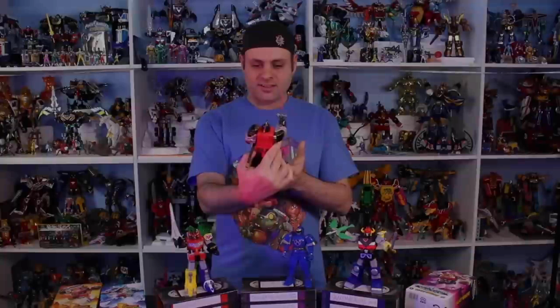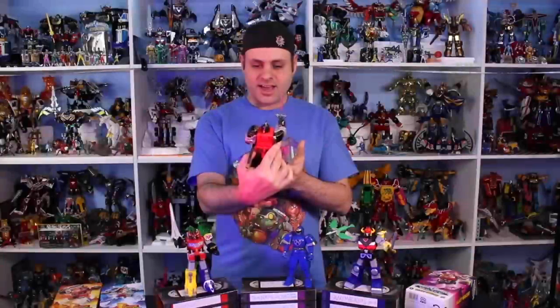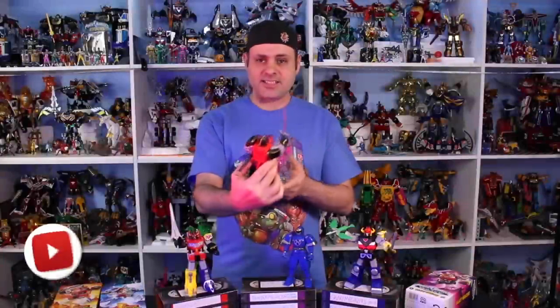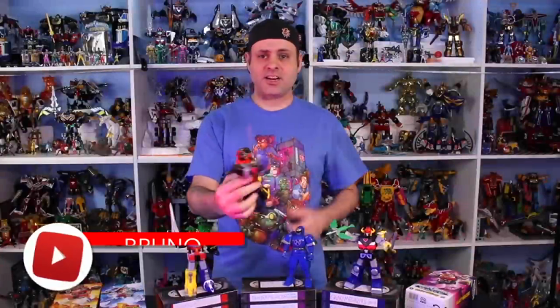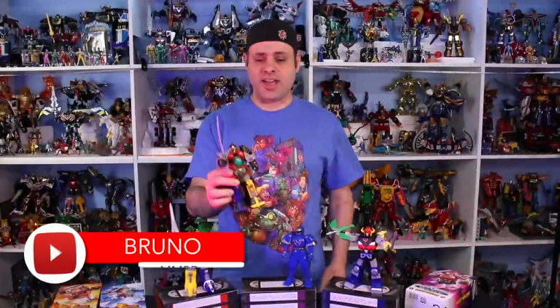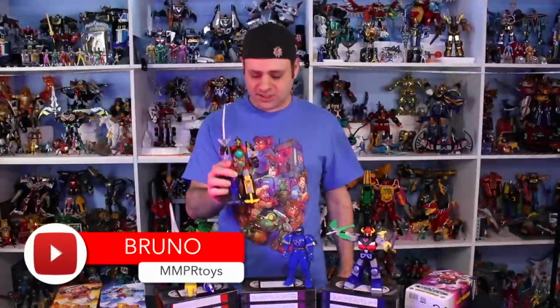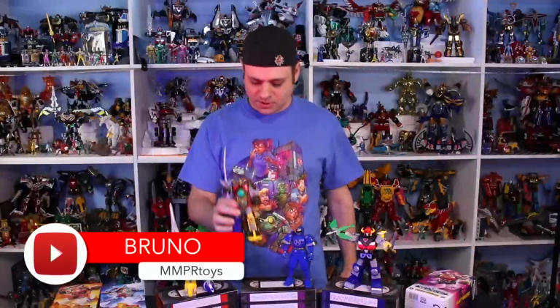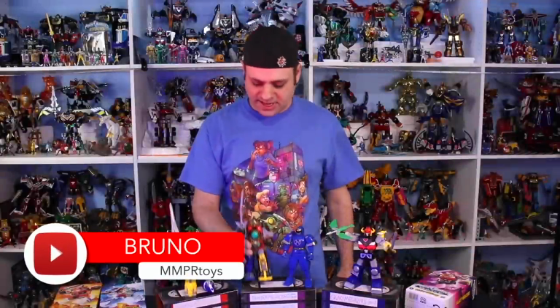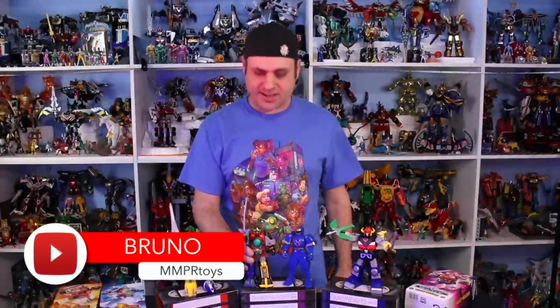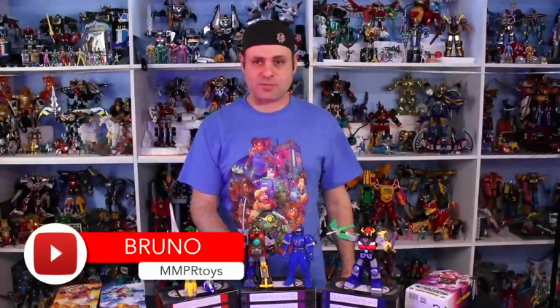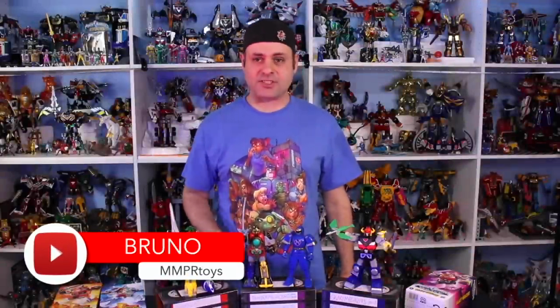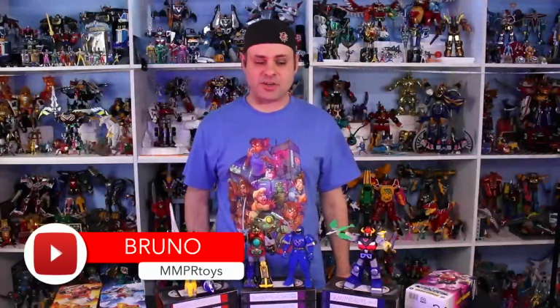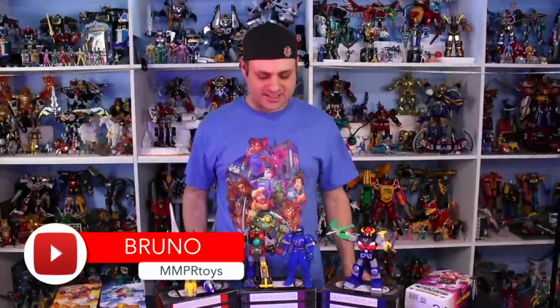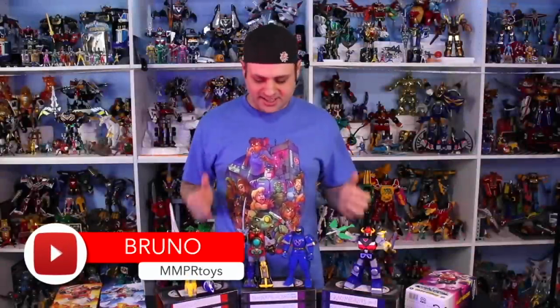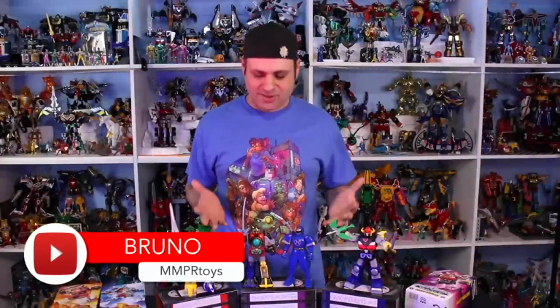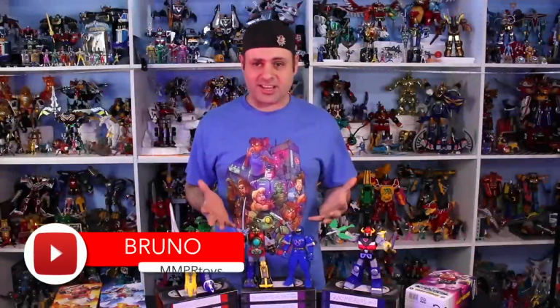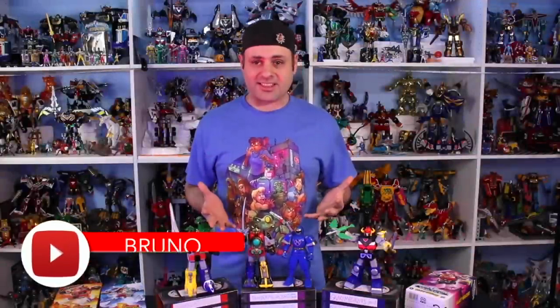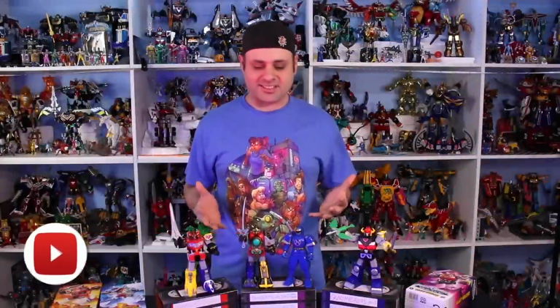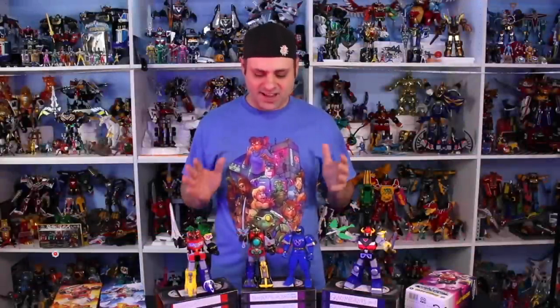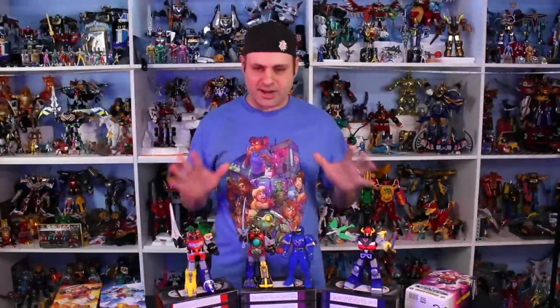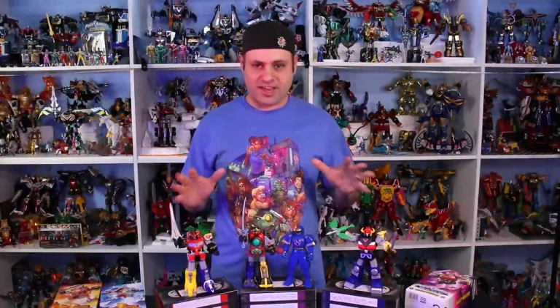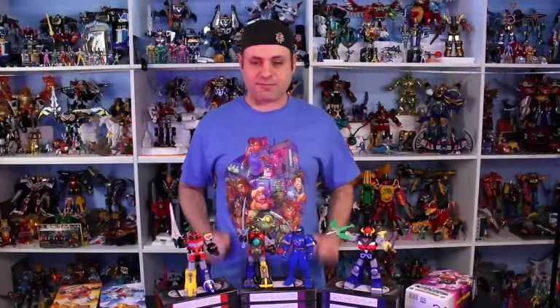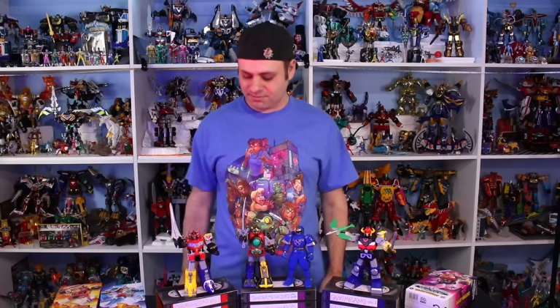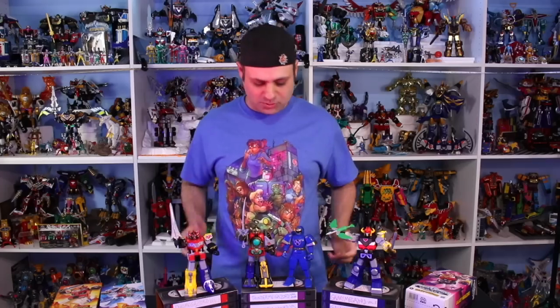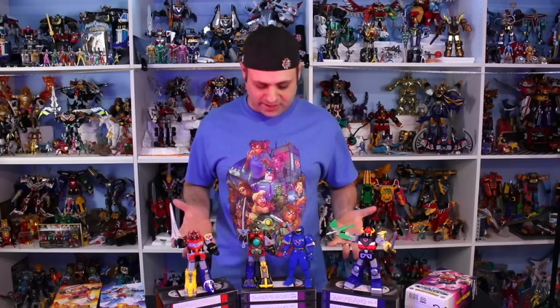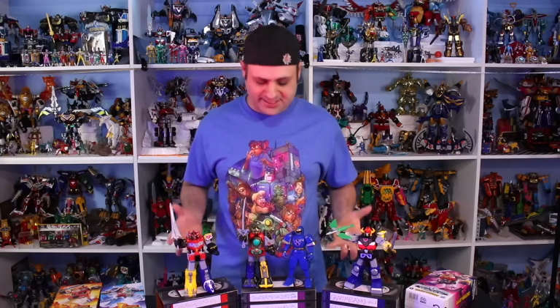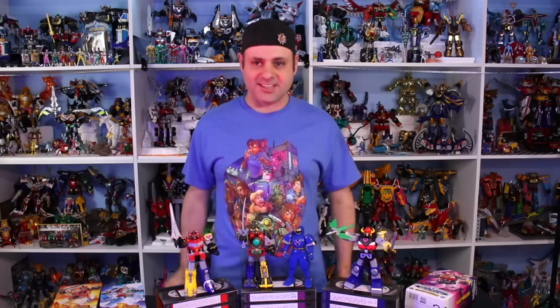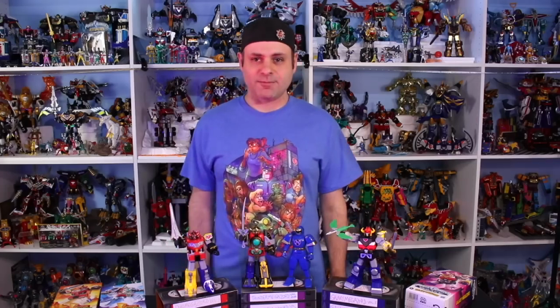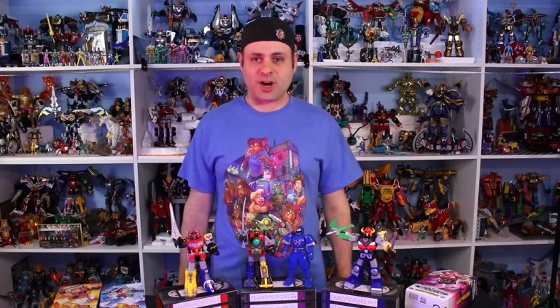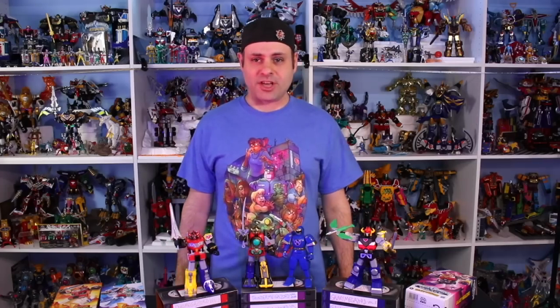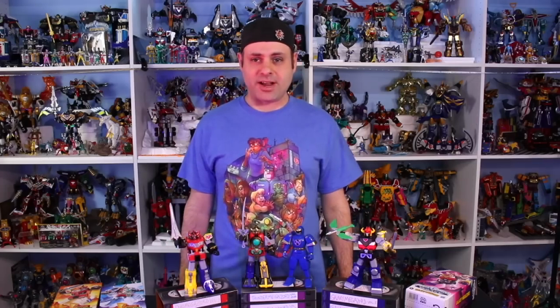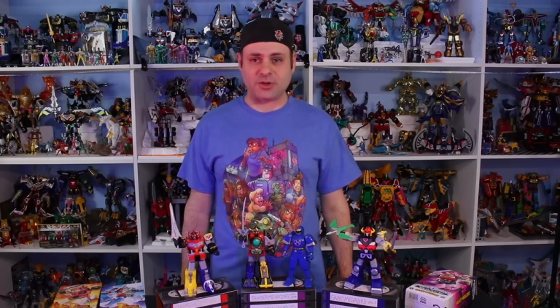Hey guys, here are the Hasbro 7-inch Megazords. I really like these. I made a thing for each one of these. Let's start with Thunder Megazord.